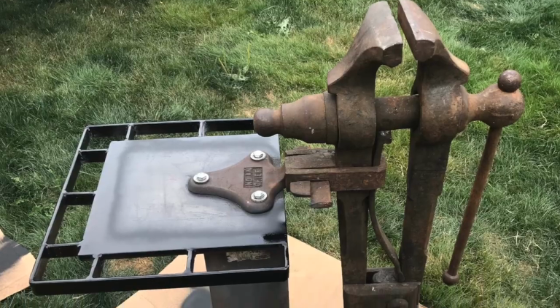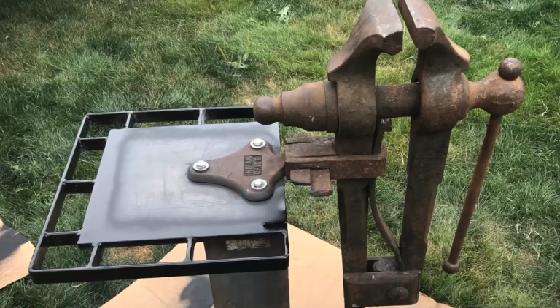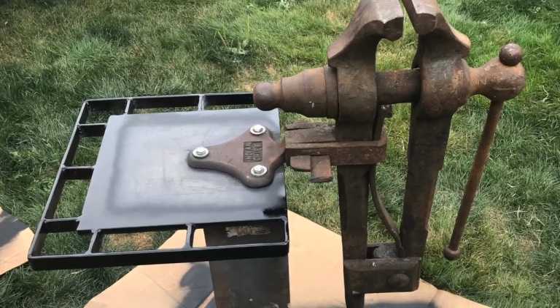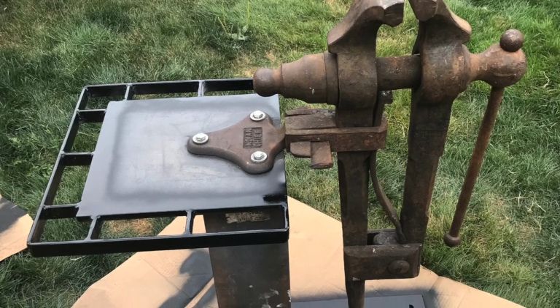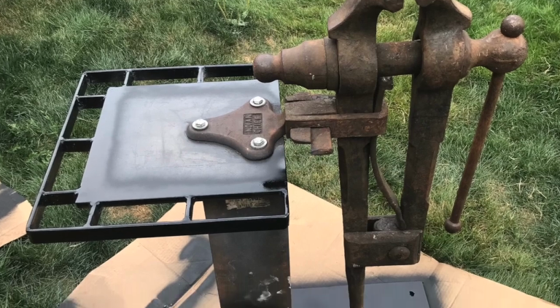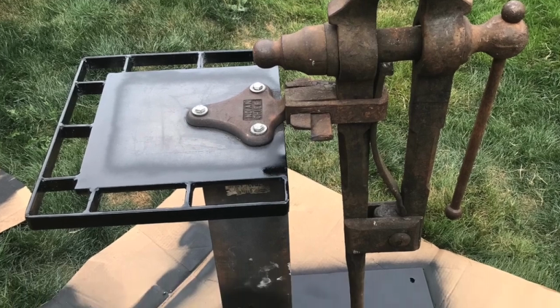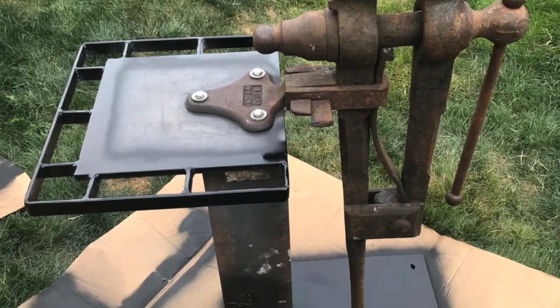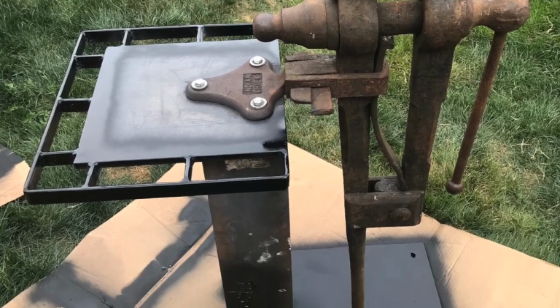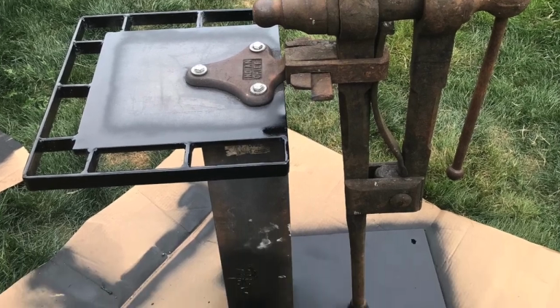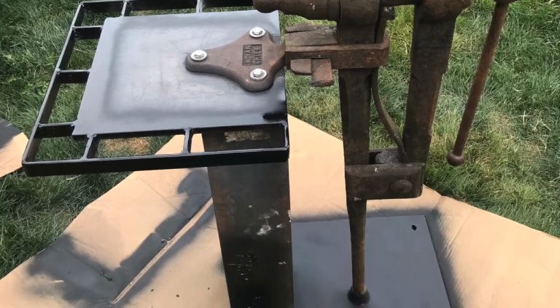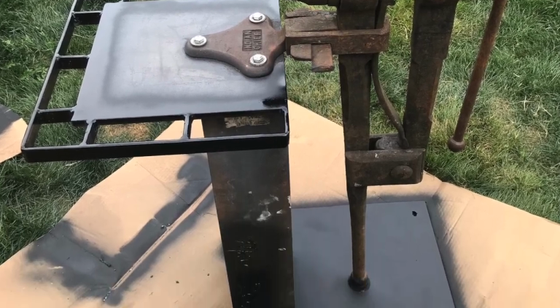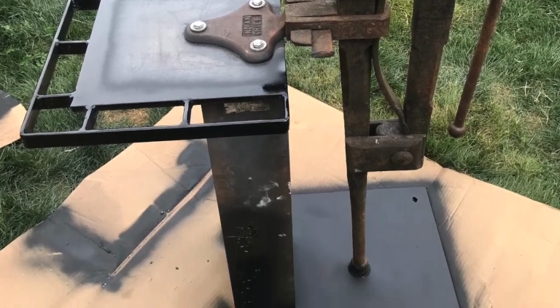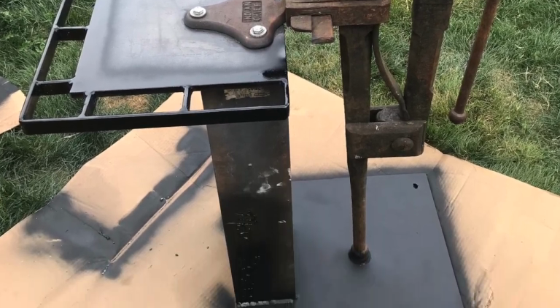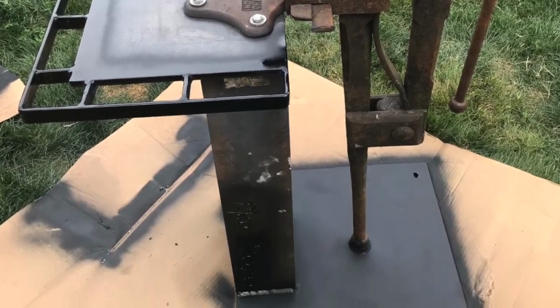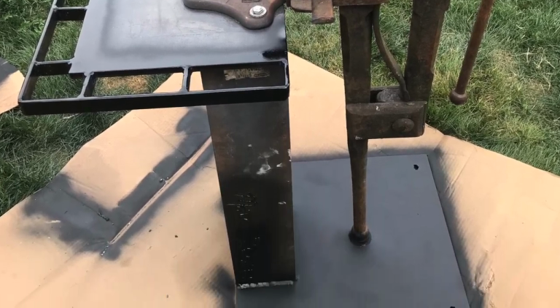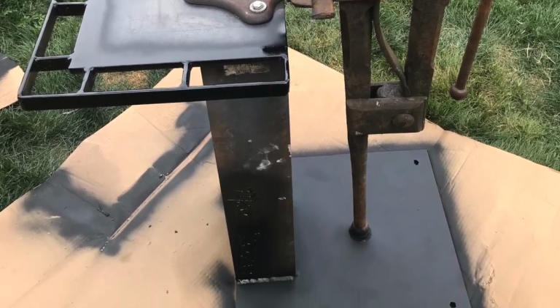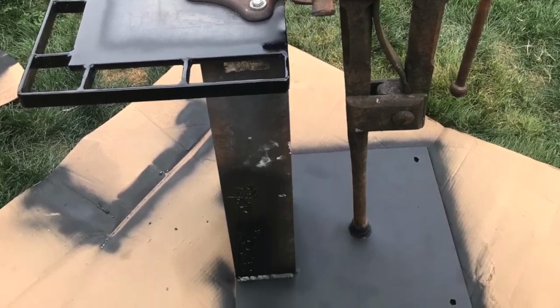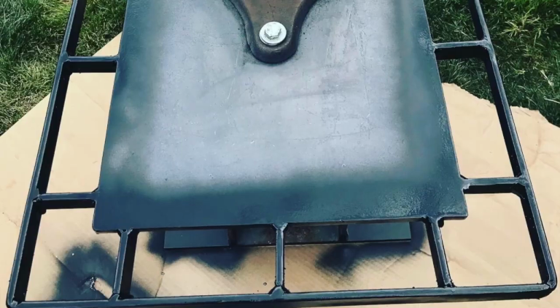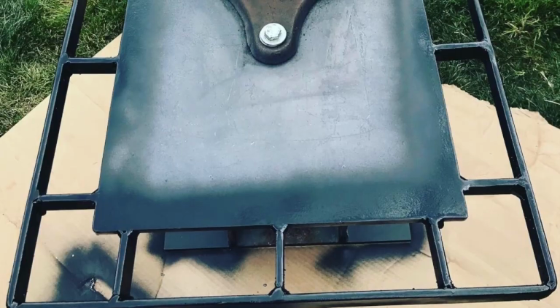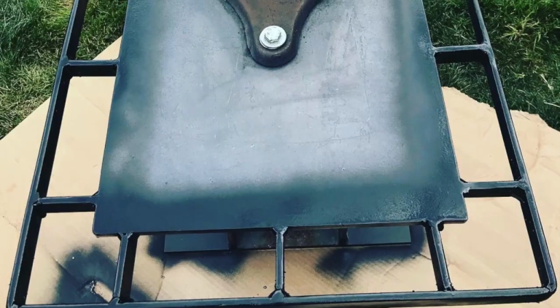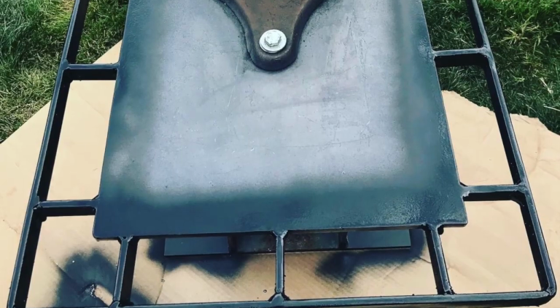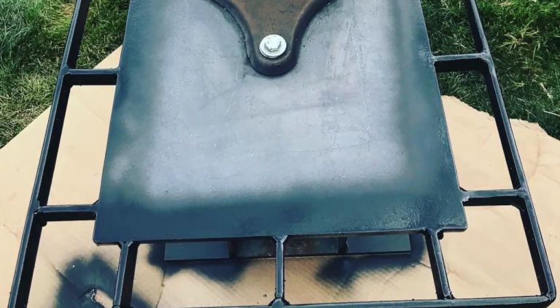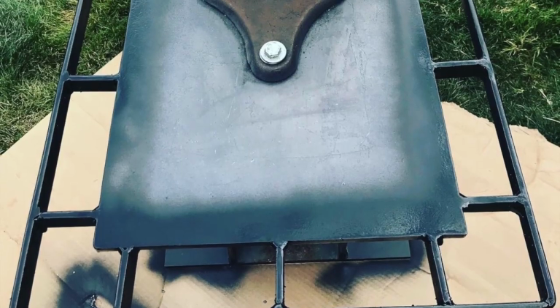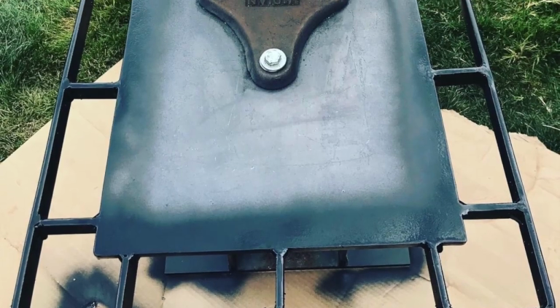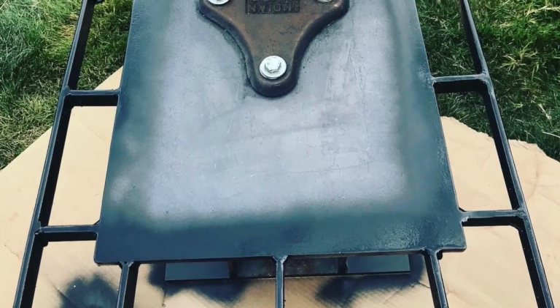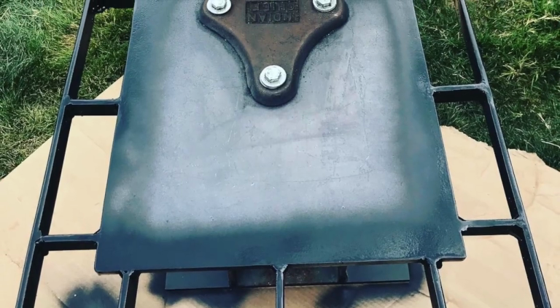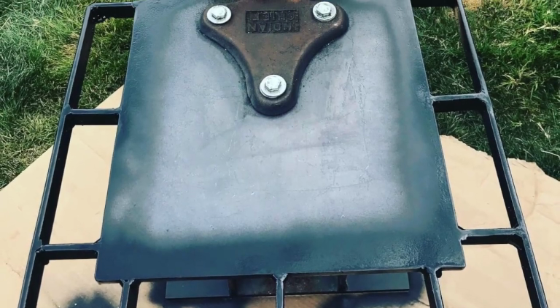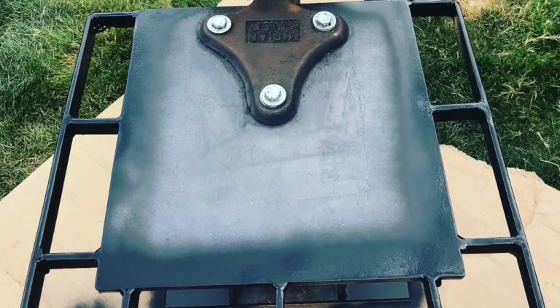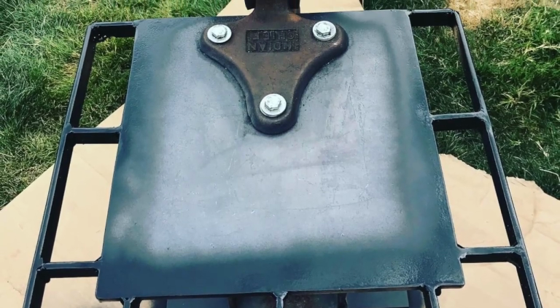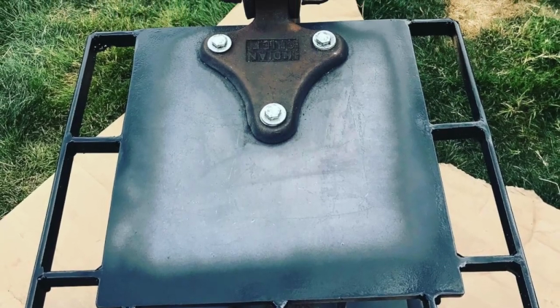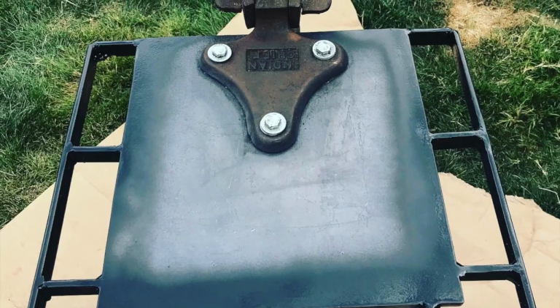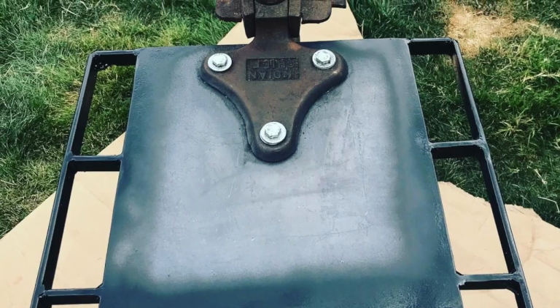Again using the high-temperature paint, but you'll notice I did not paint my post vise — I just painted the stand.